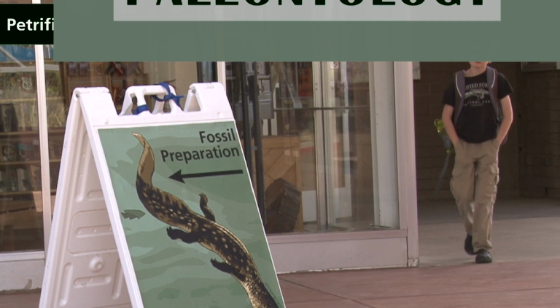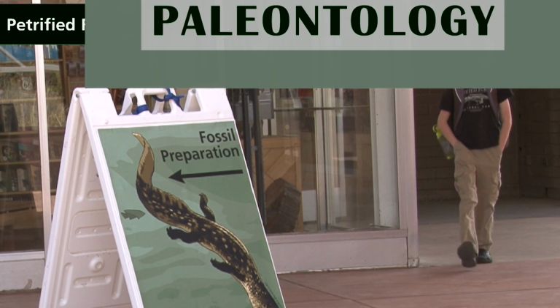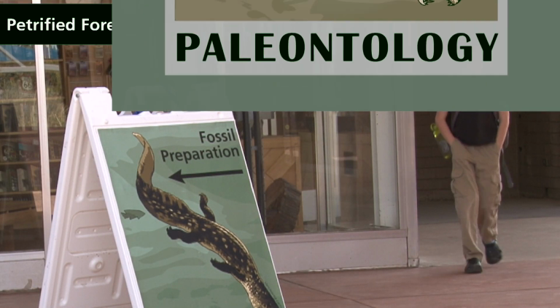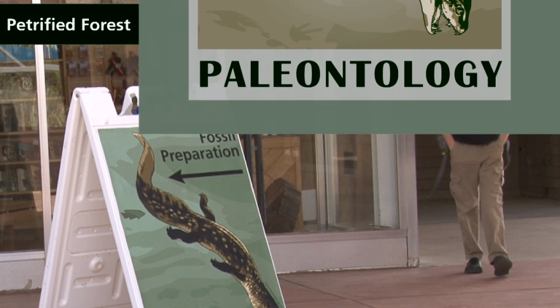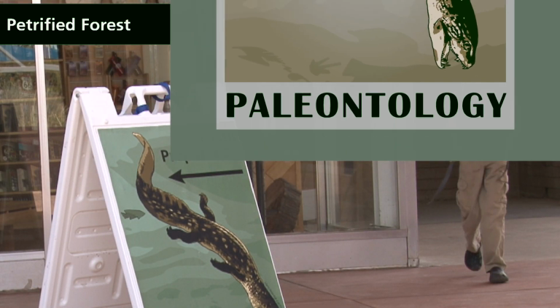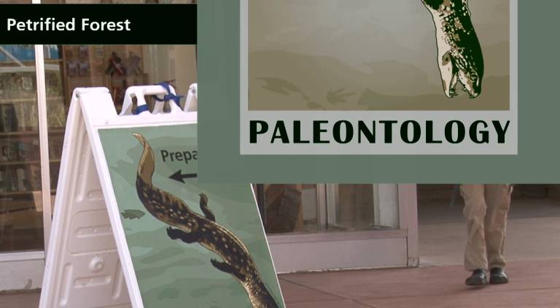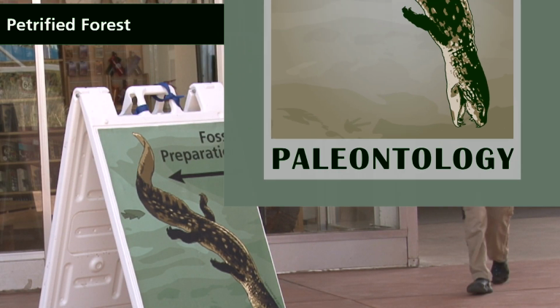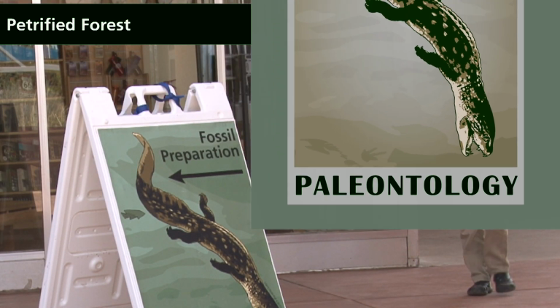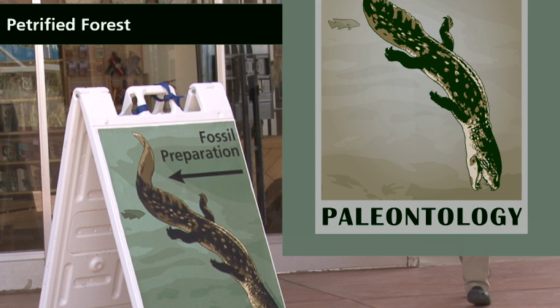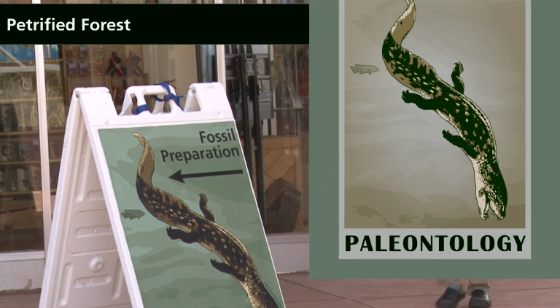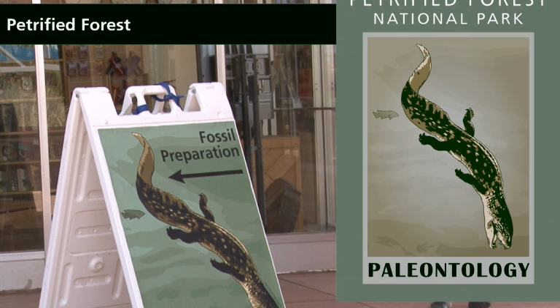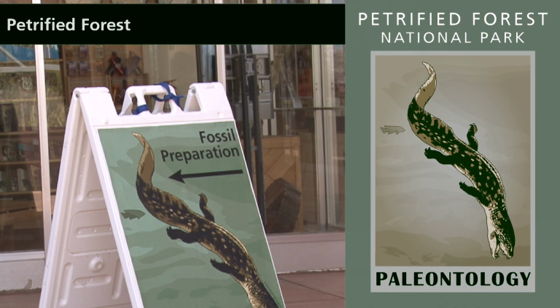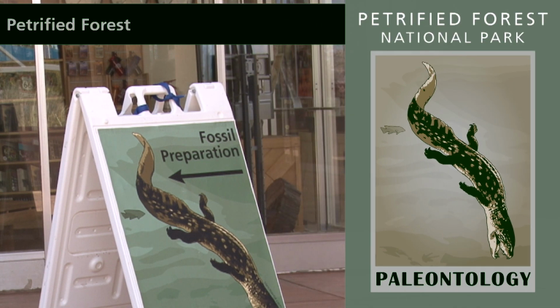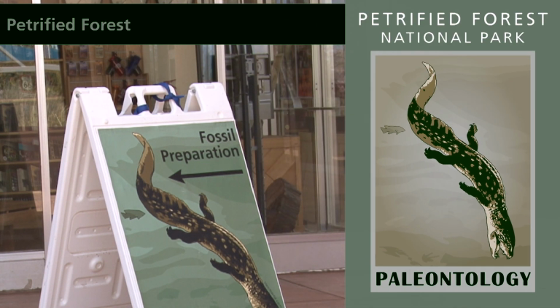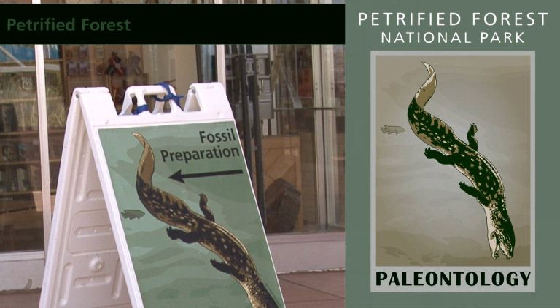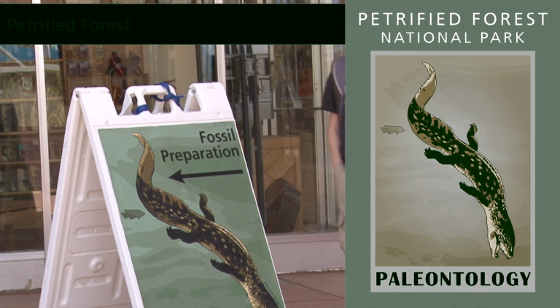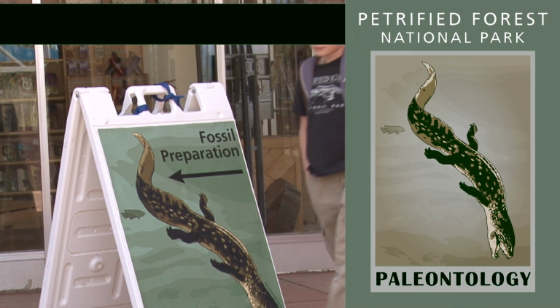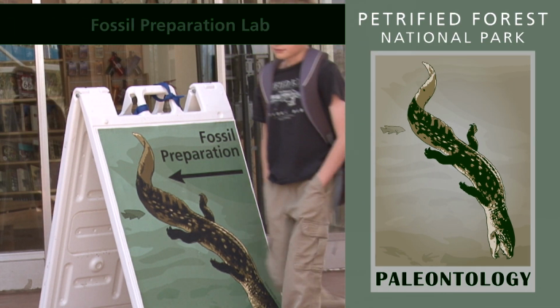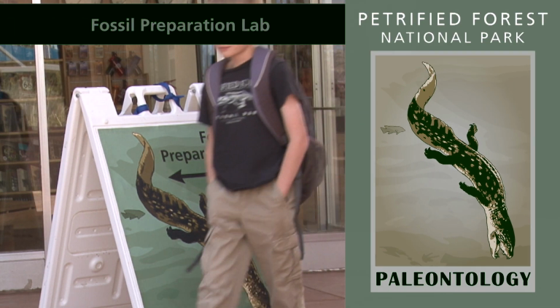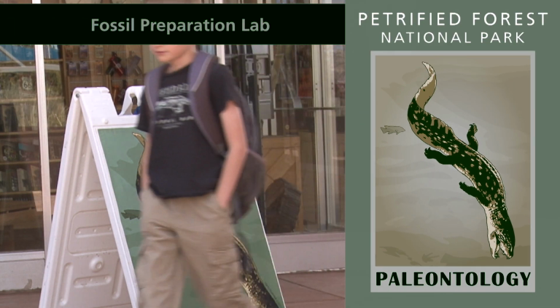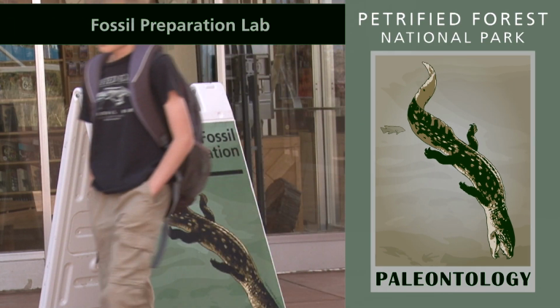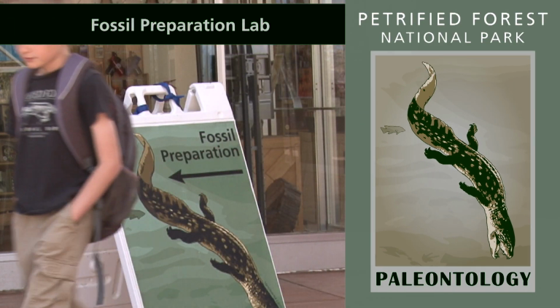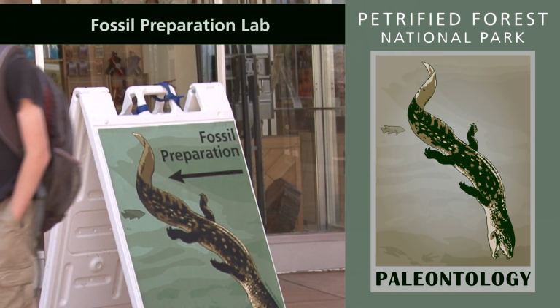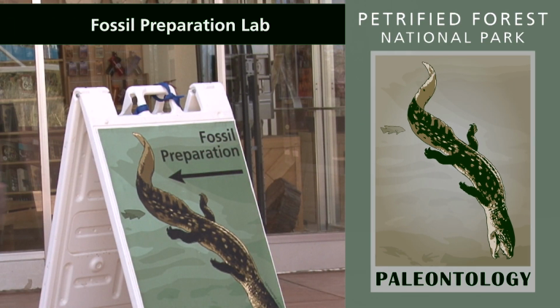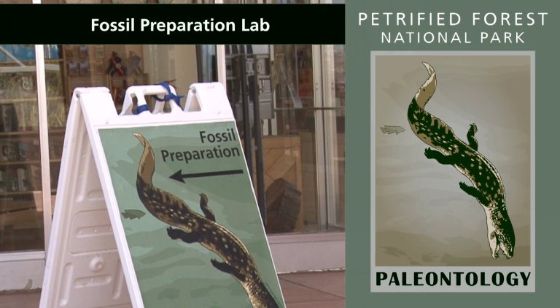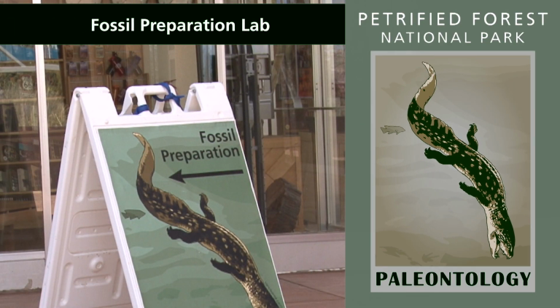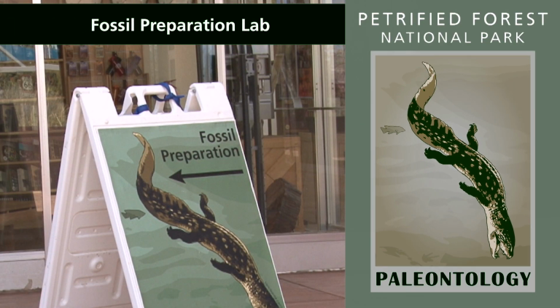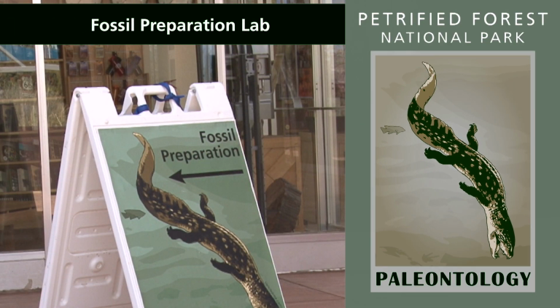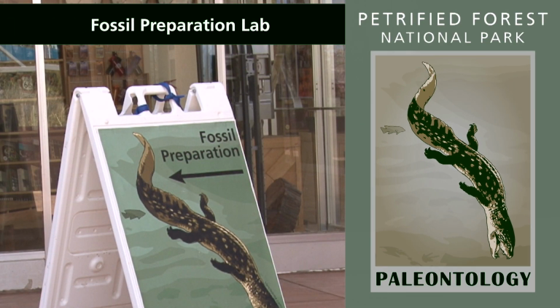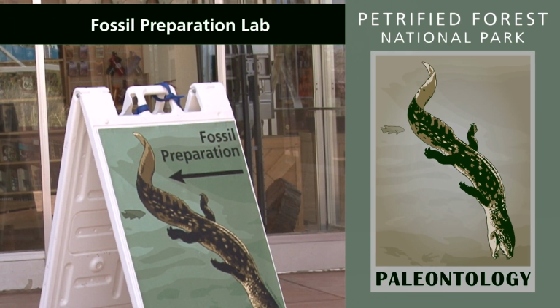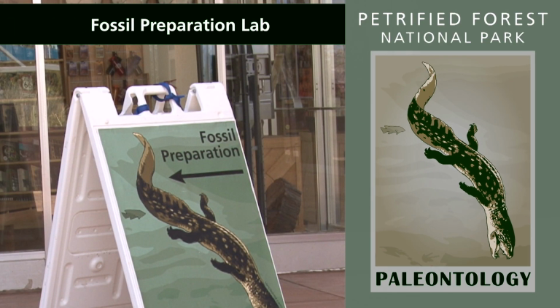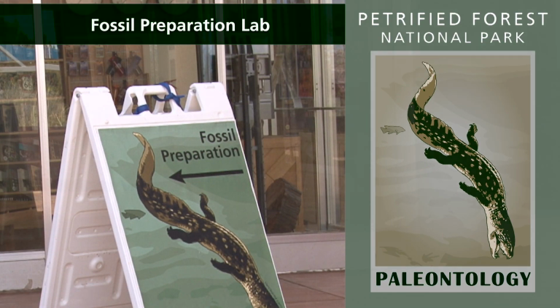Park visitor Isaac Smith, 11 years old, walks toward the Paleo Demonstration Lab.